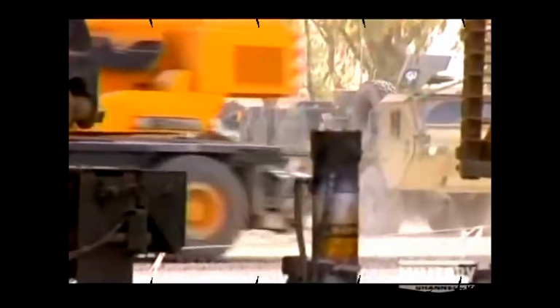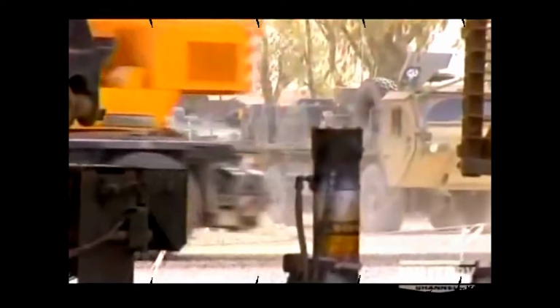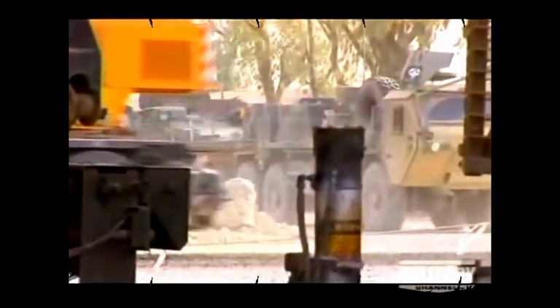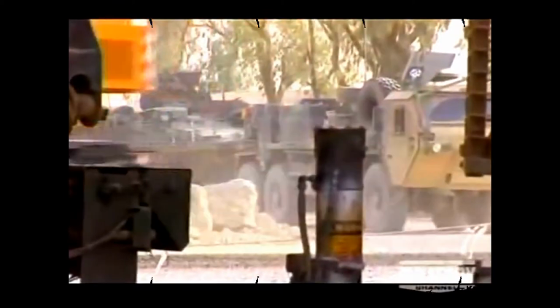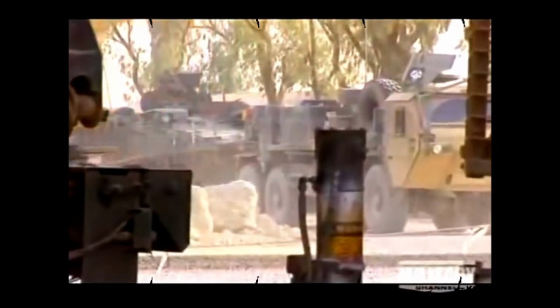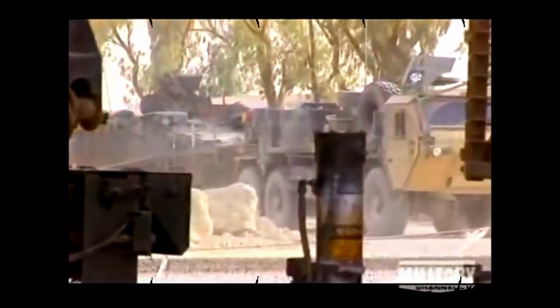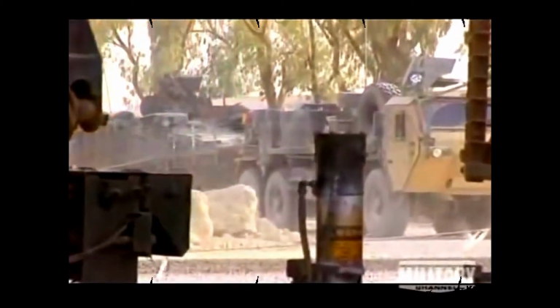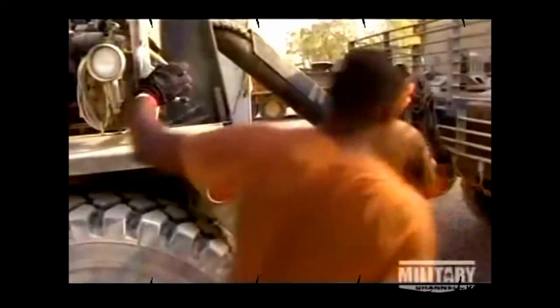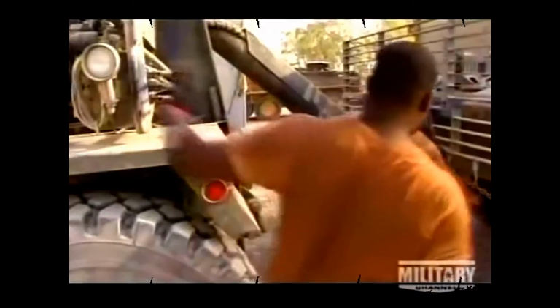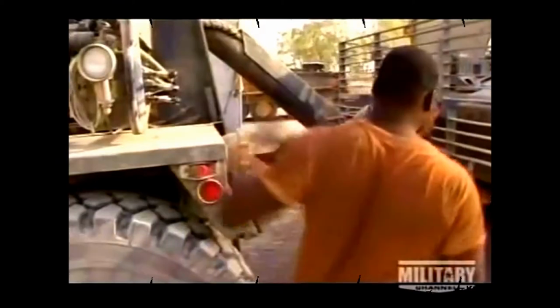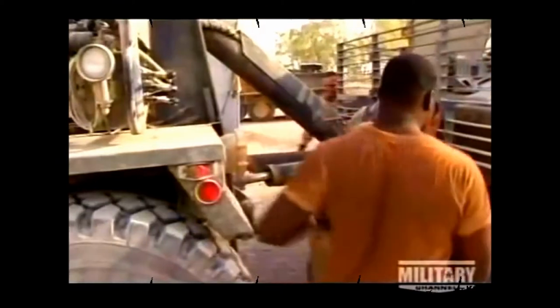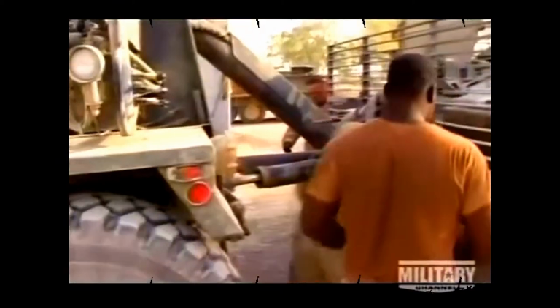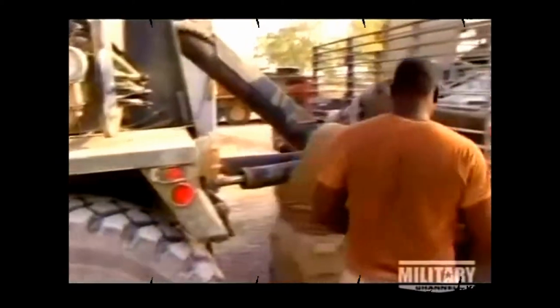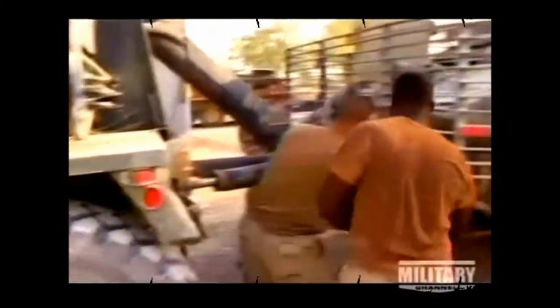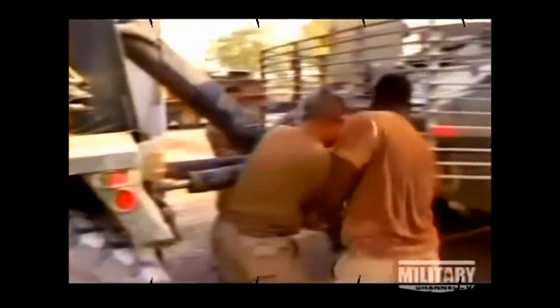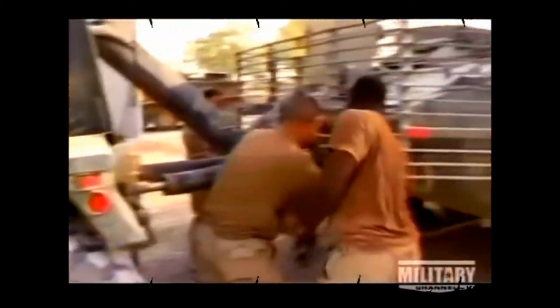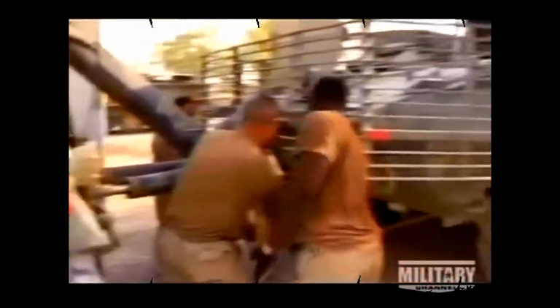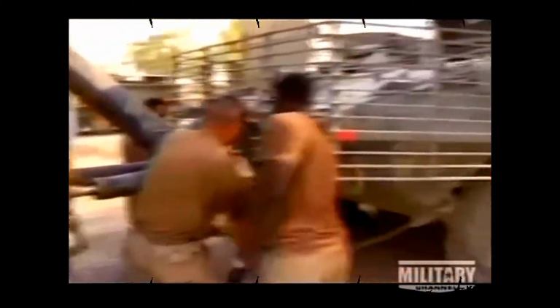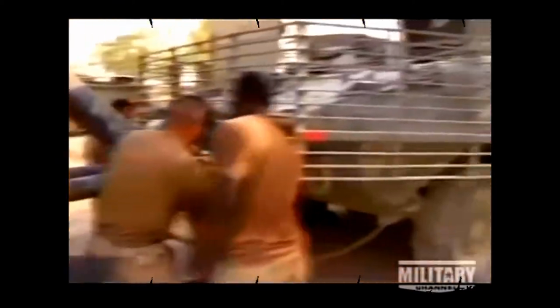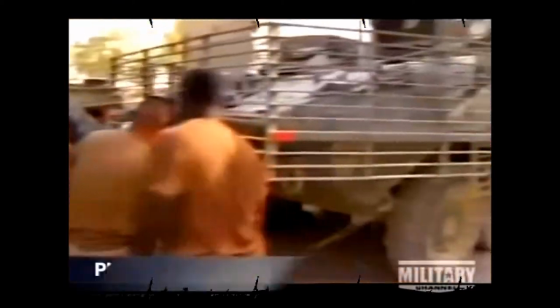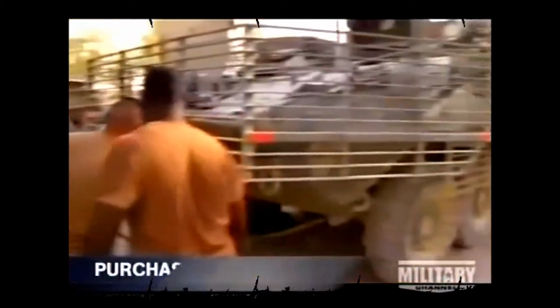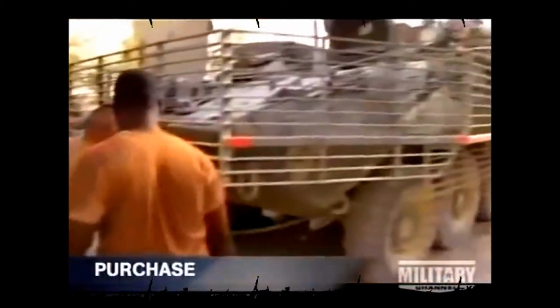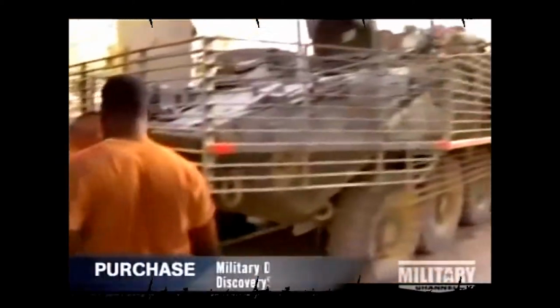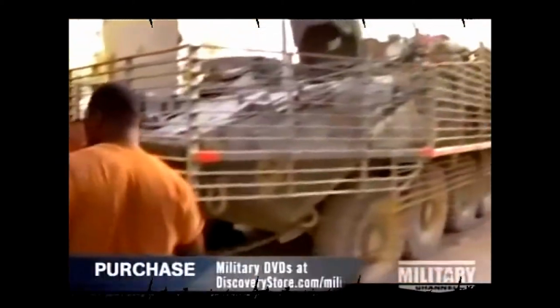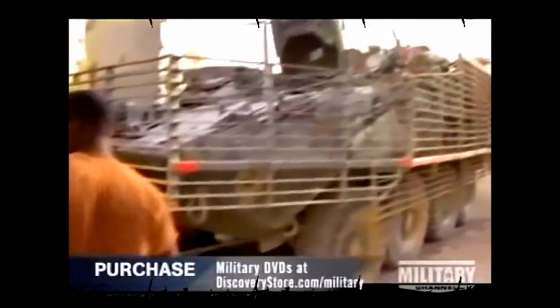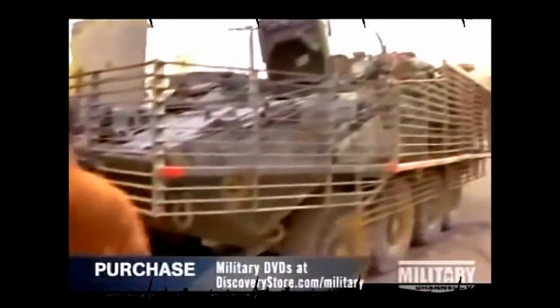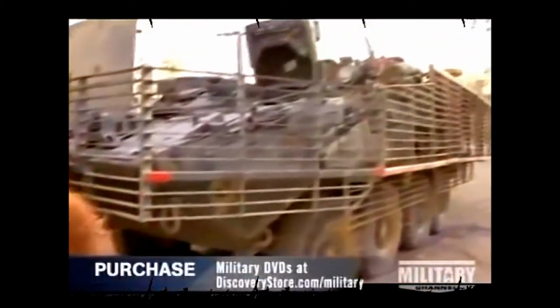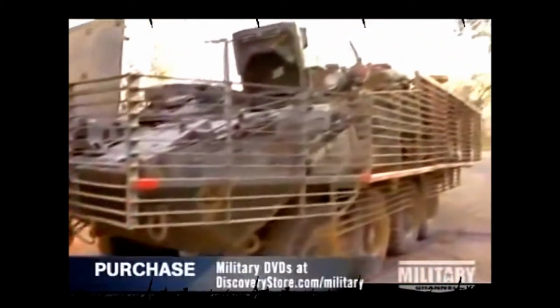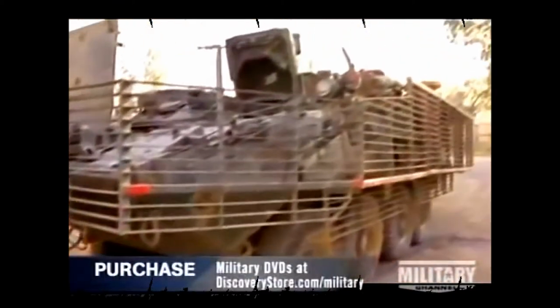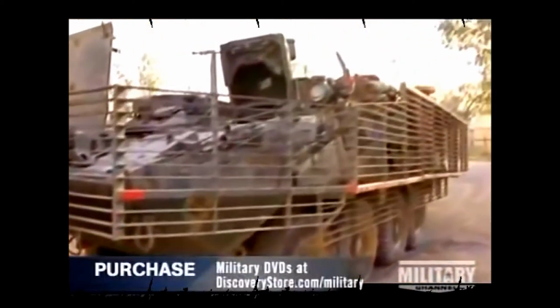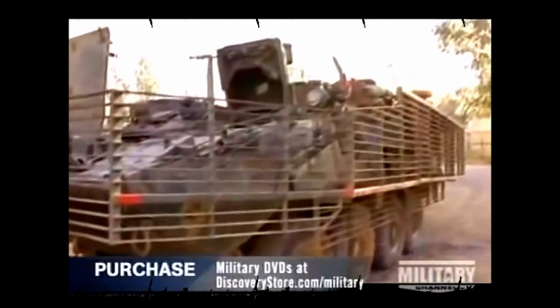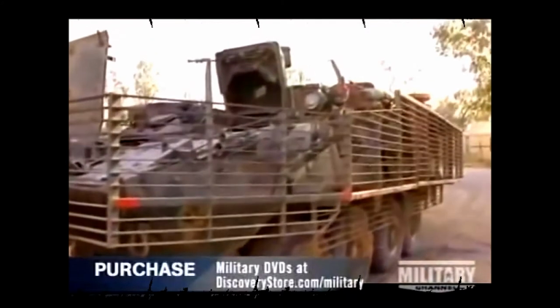Heavy tire wear, because some of these vehicles are now averaging up to 20,000 plus miles.